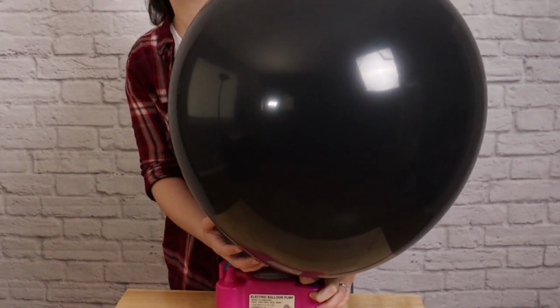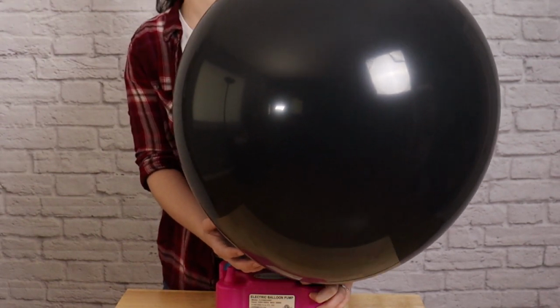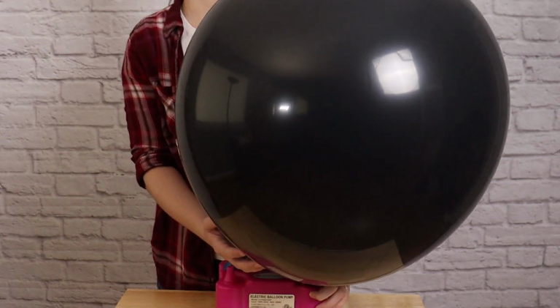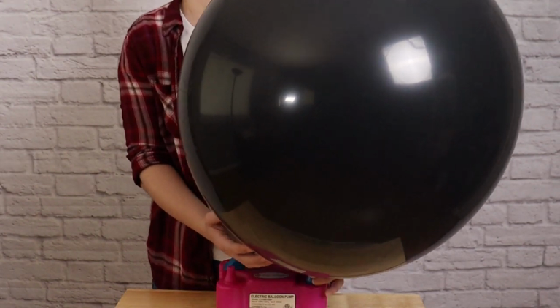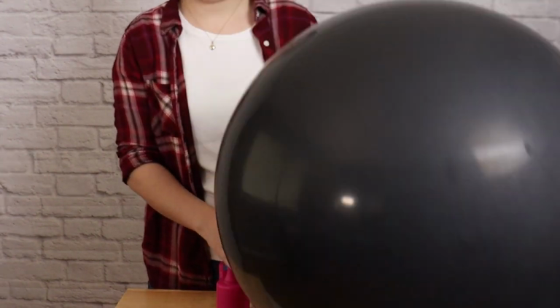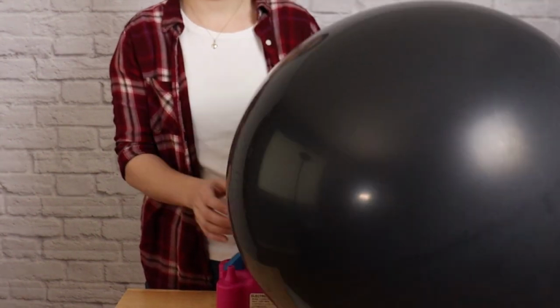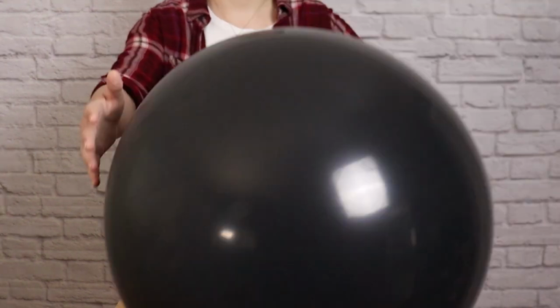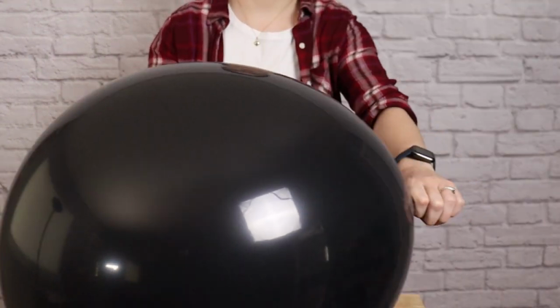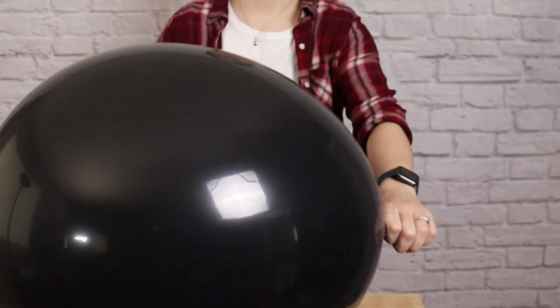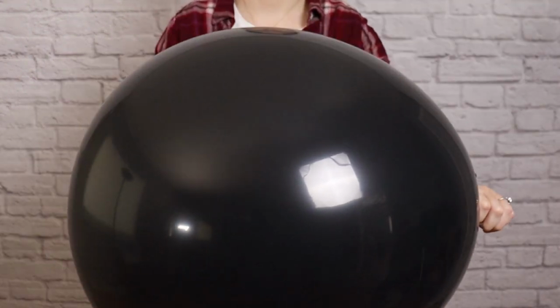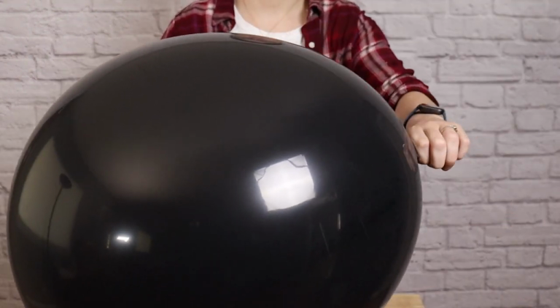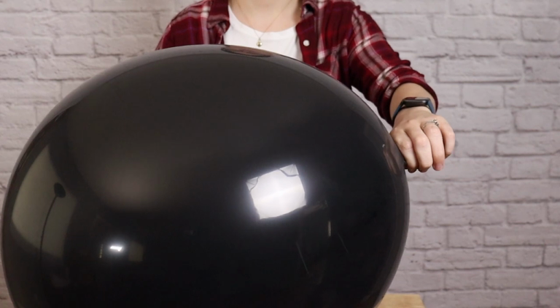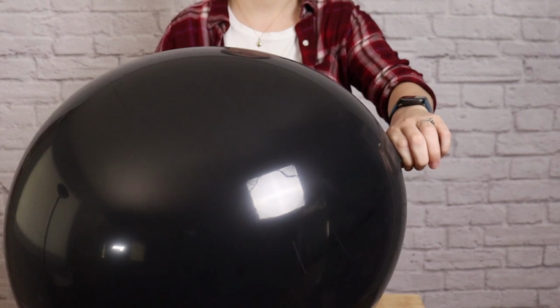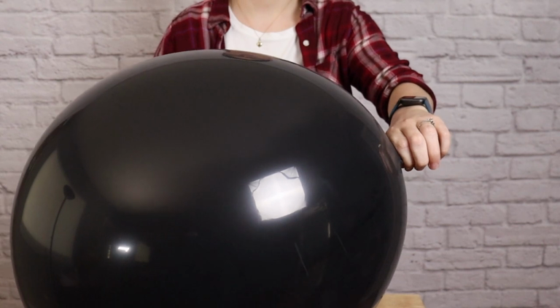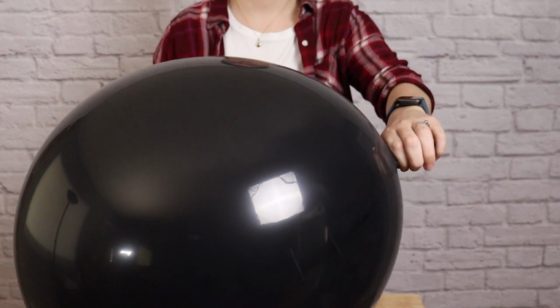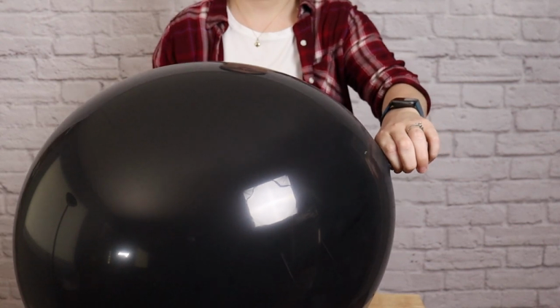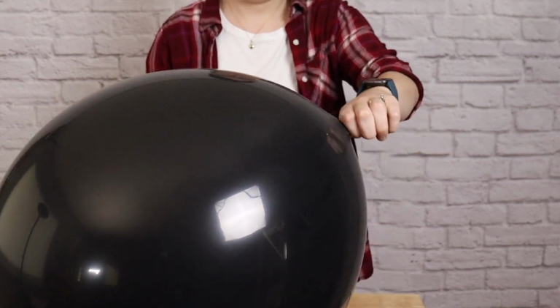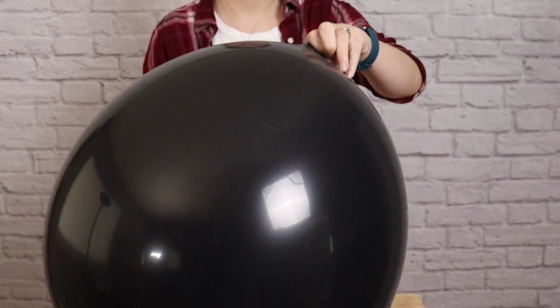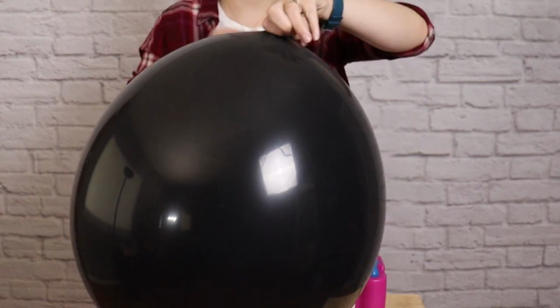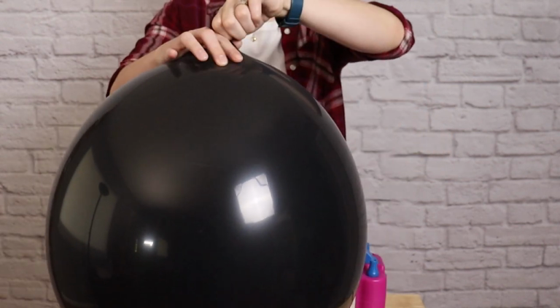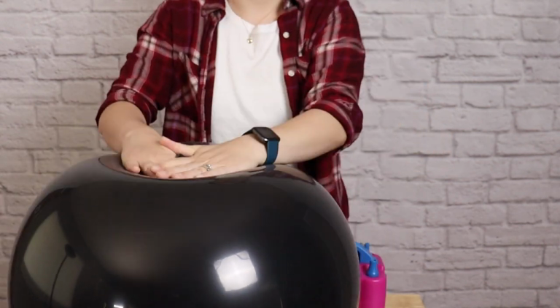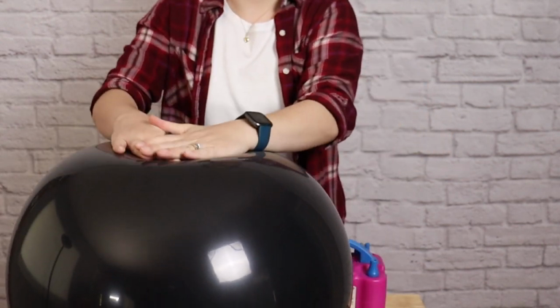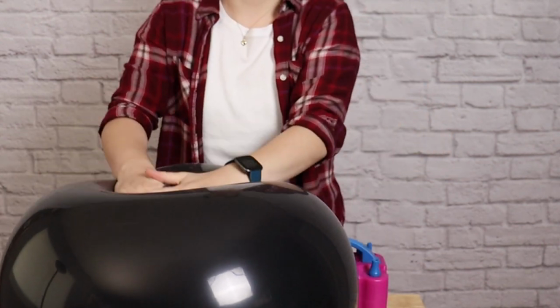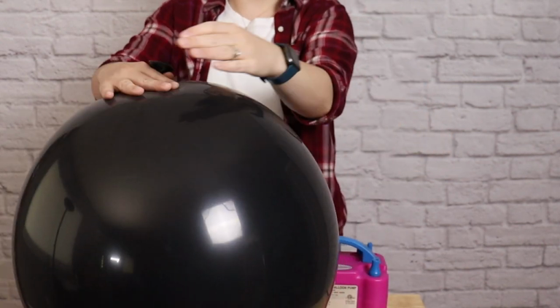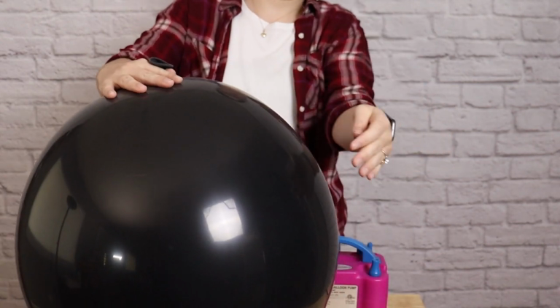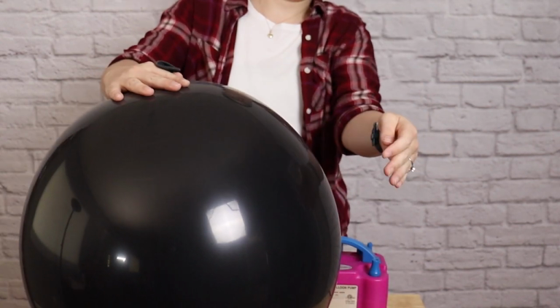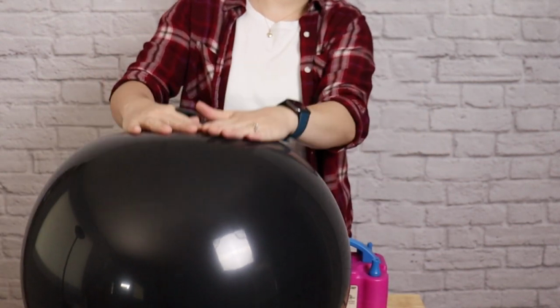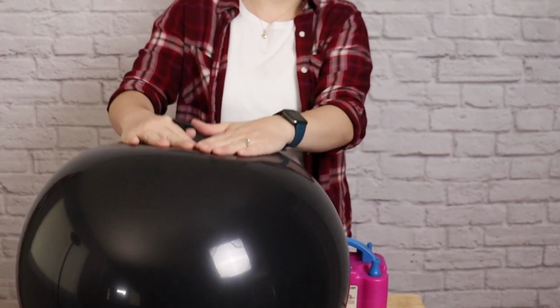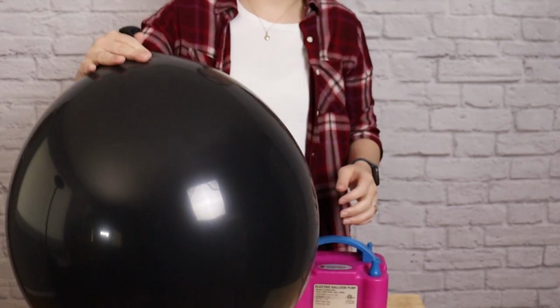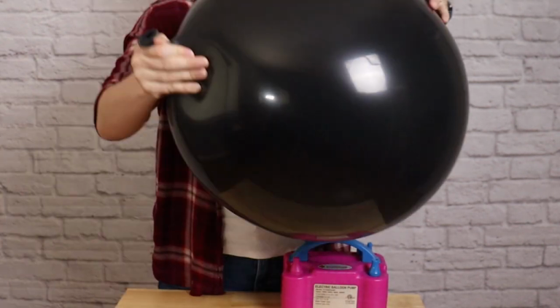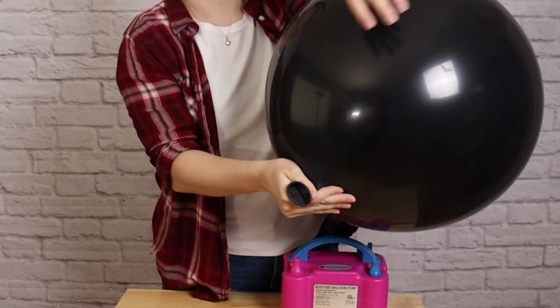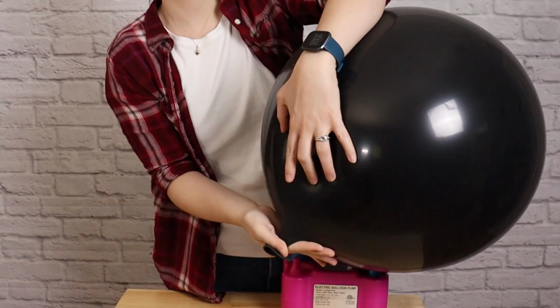Once I've got it fully inflated I'm then going to let a little bit of air out of it and press down on it so it's a nice round shape and not so much of a pear shape.